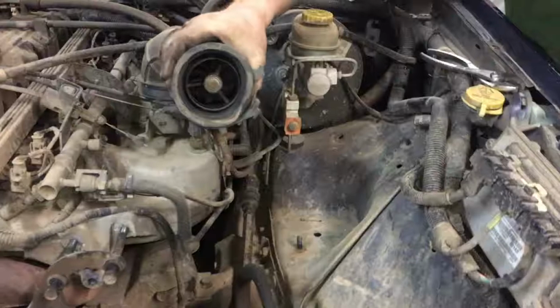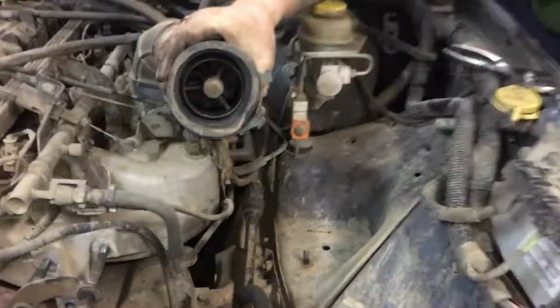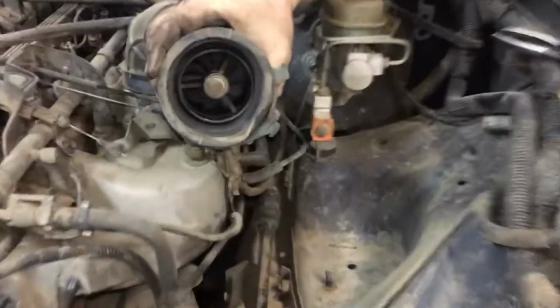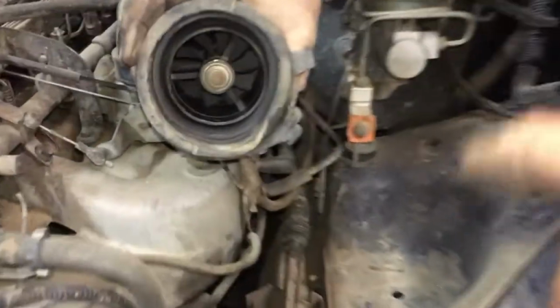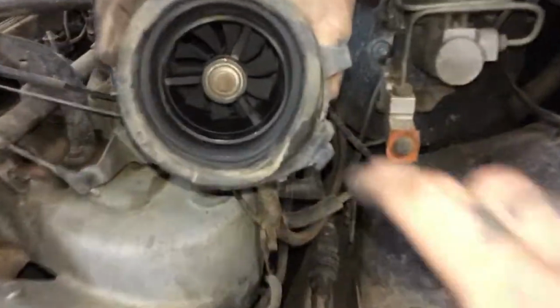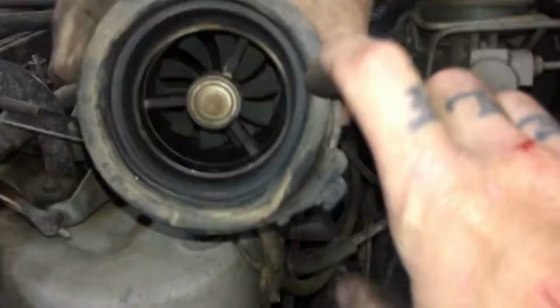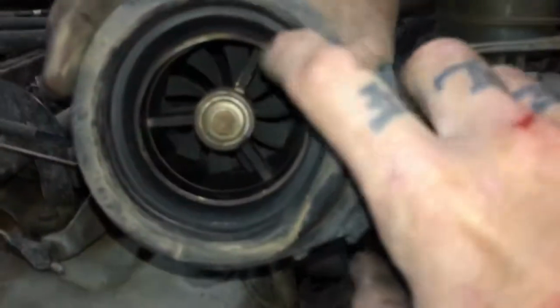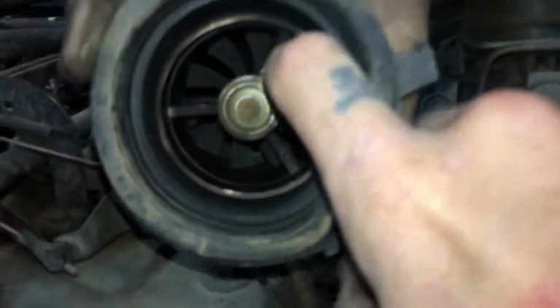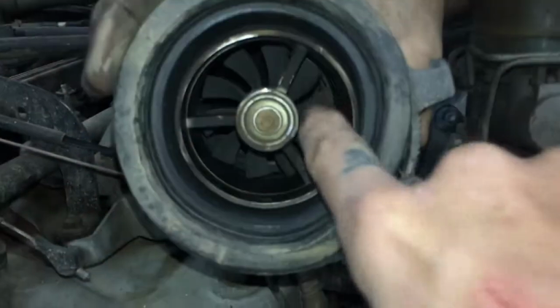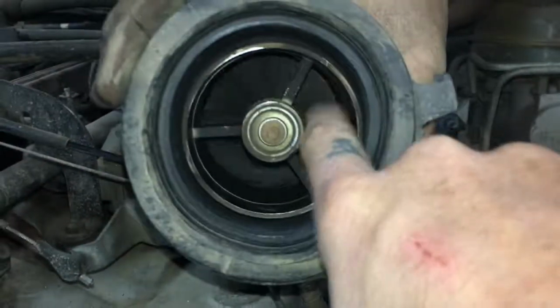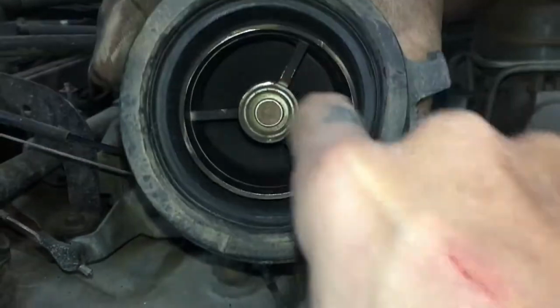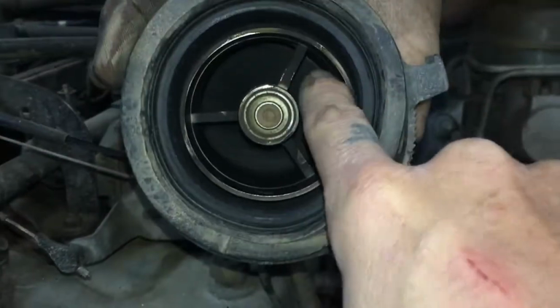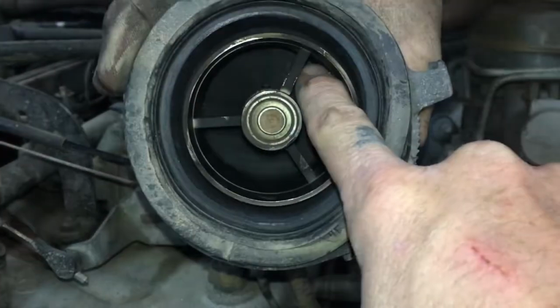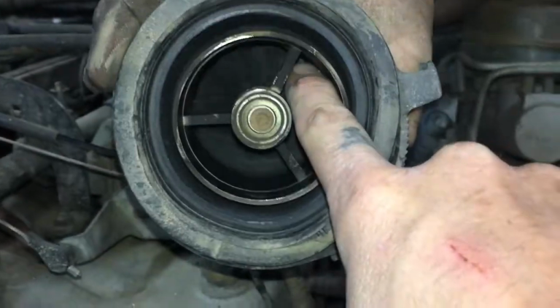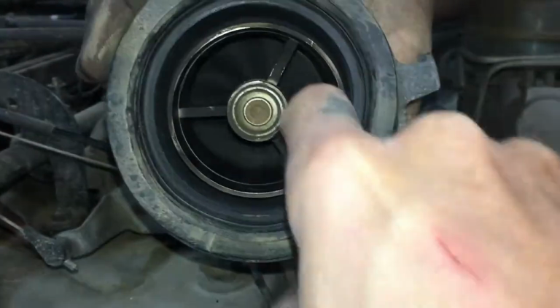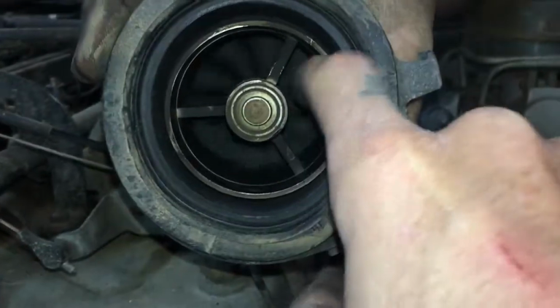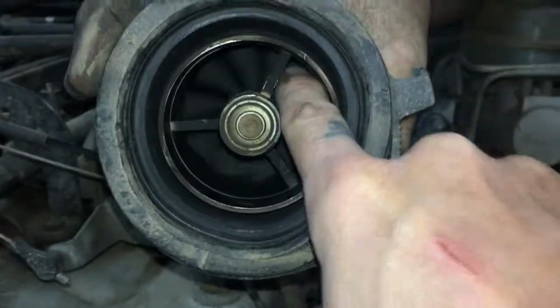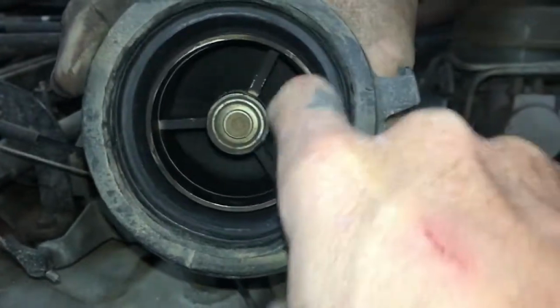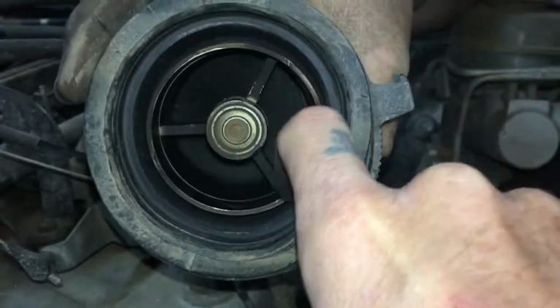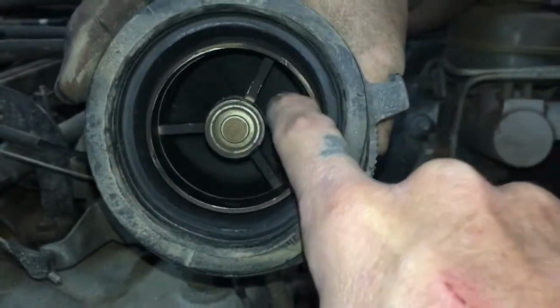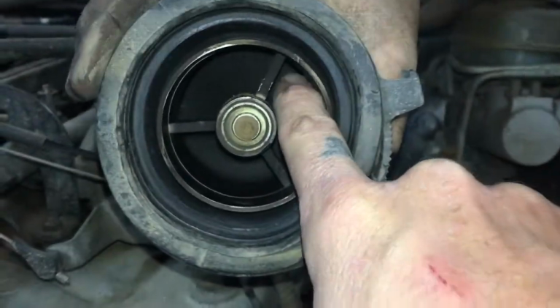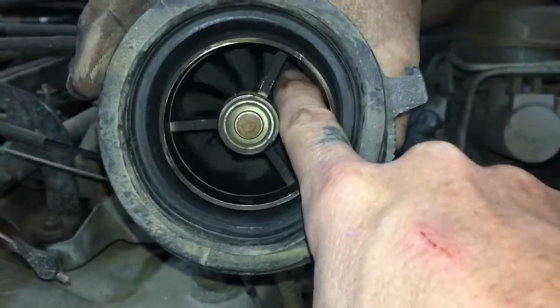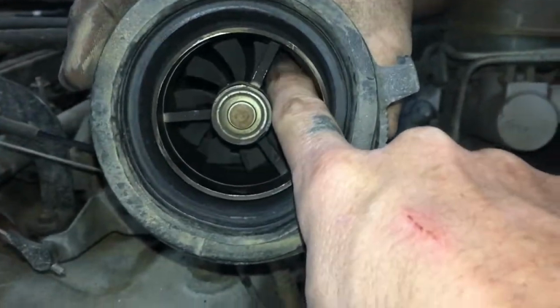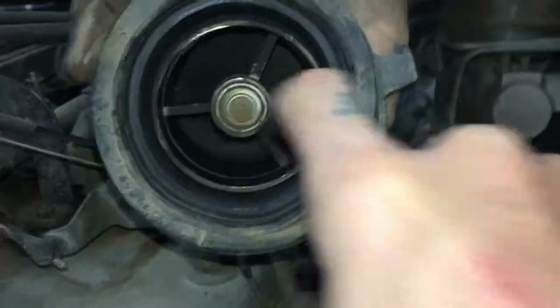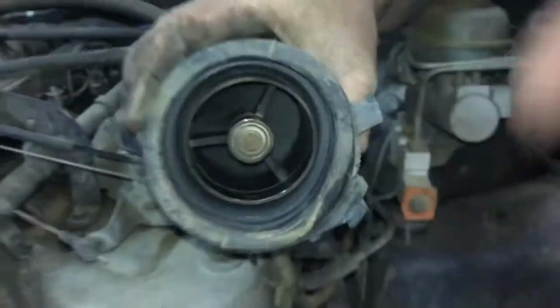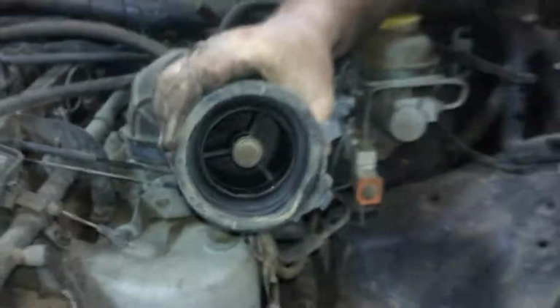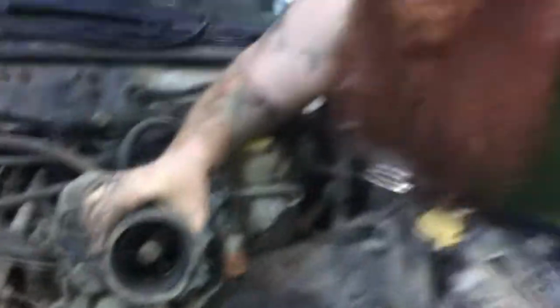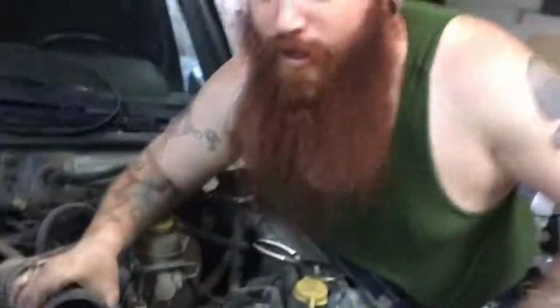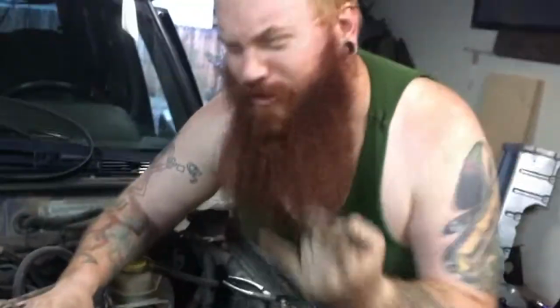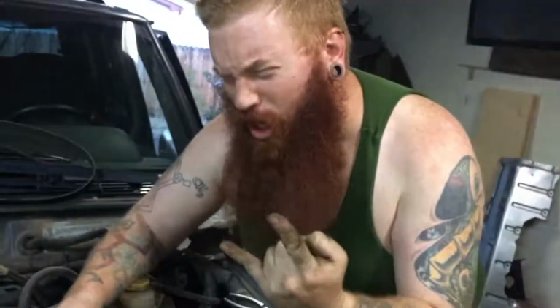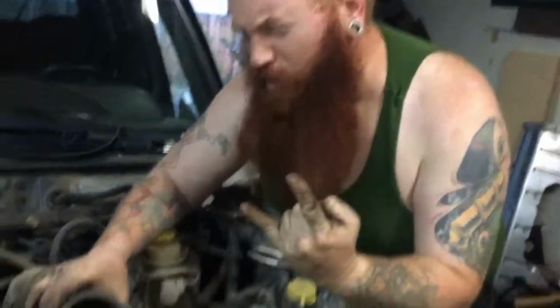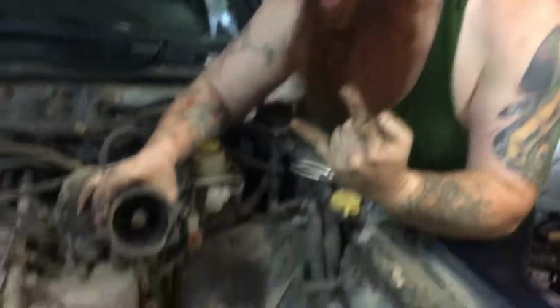What are those? It came with a Turbo TURBO!